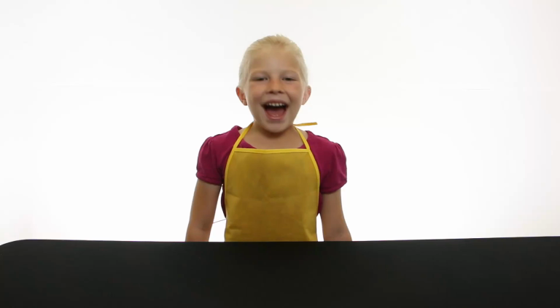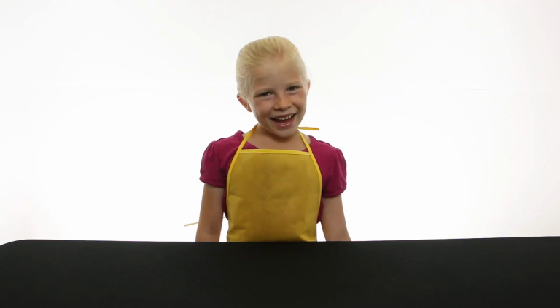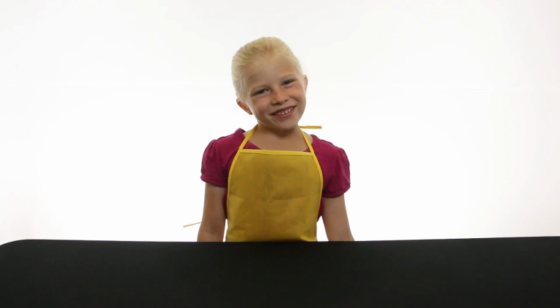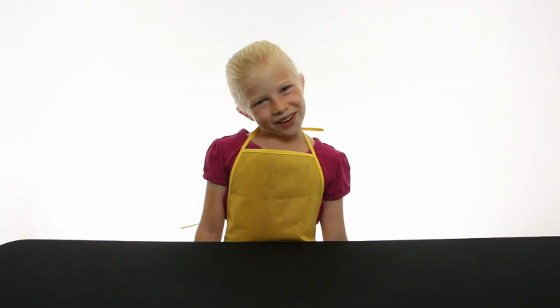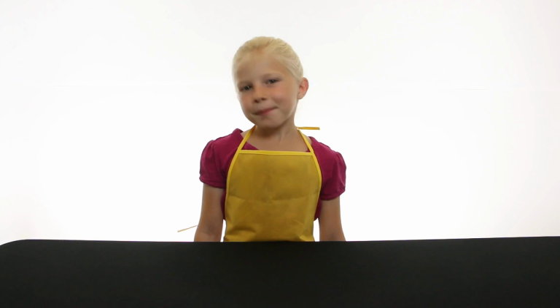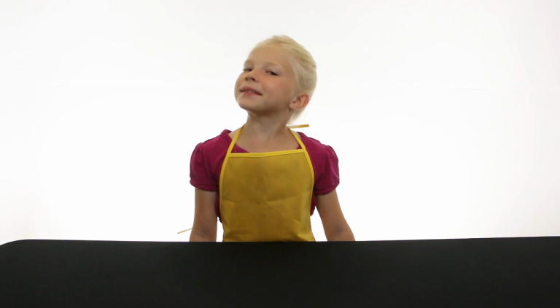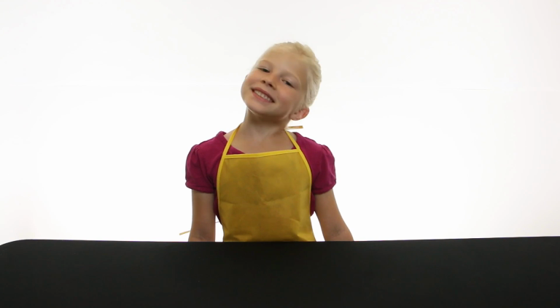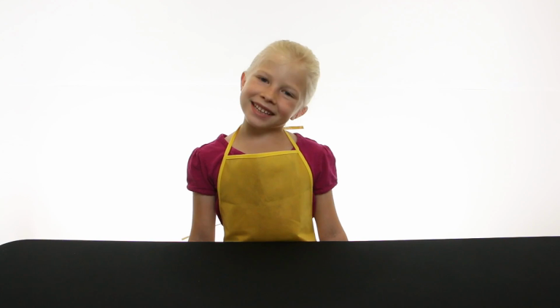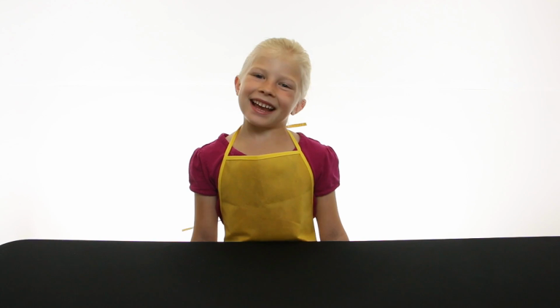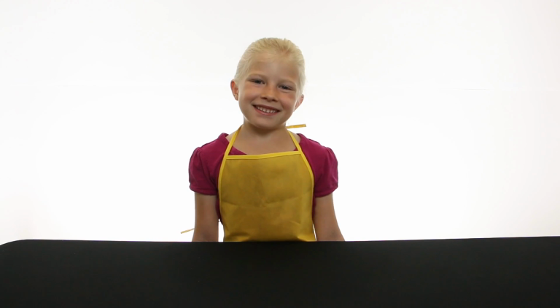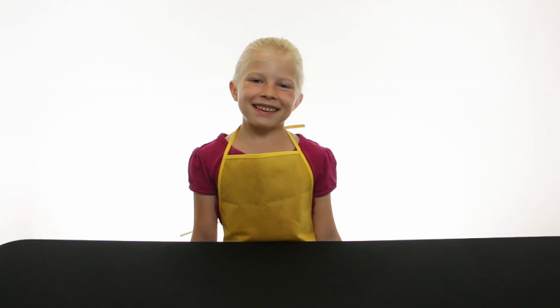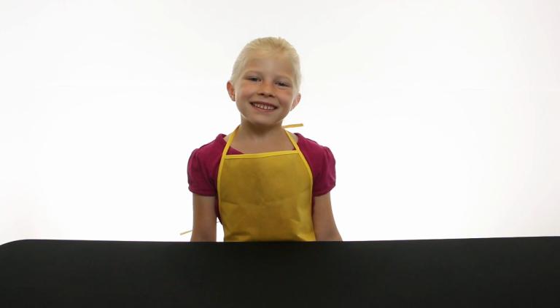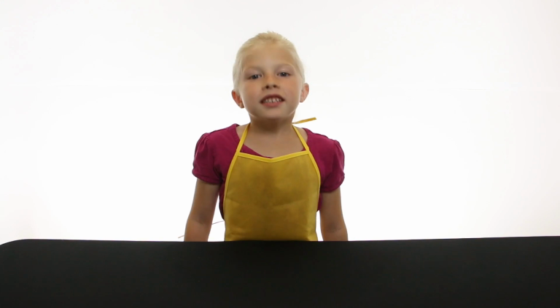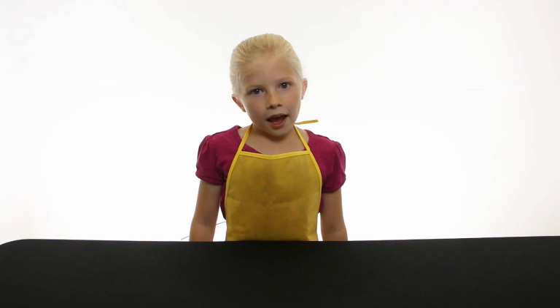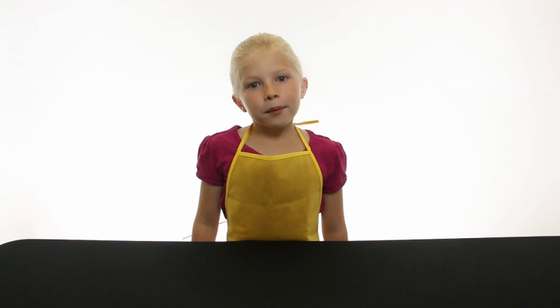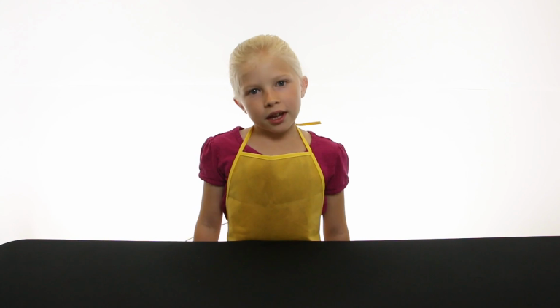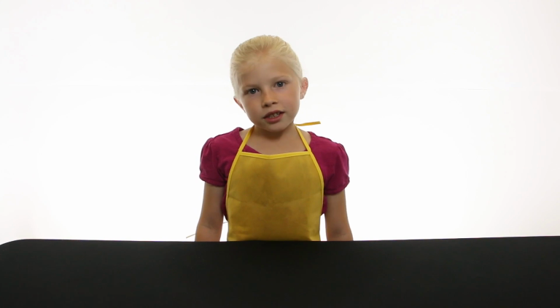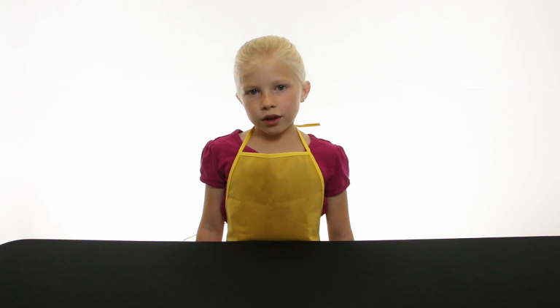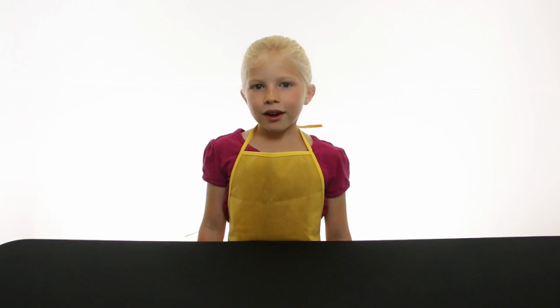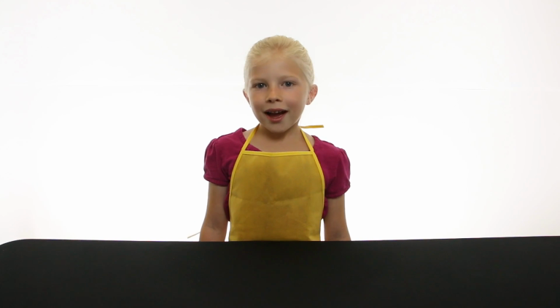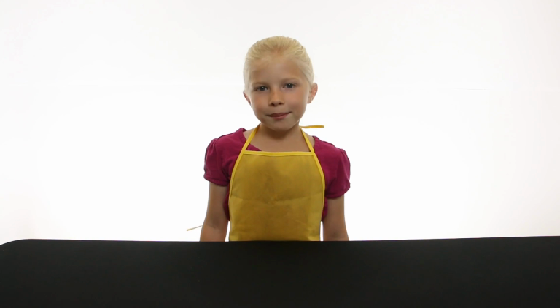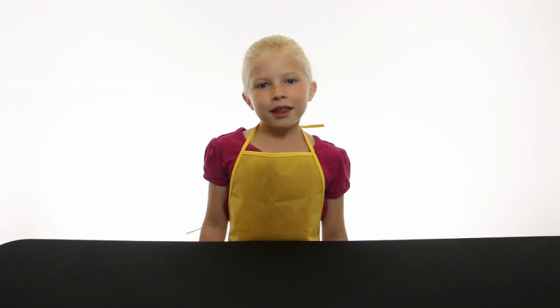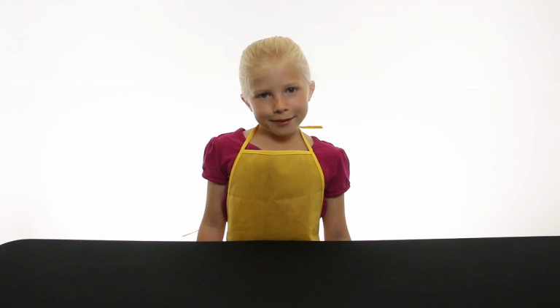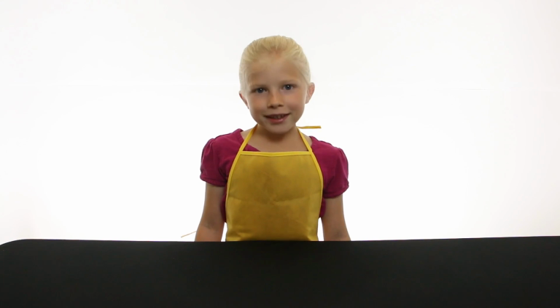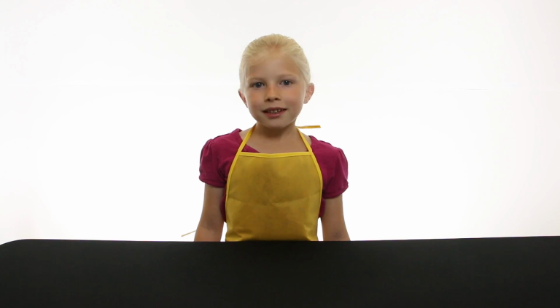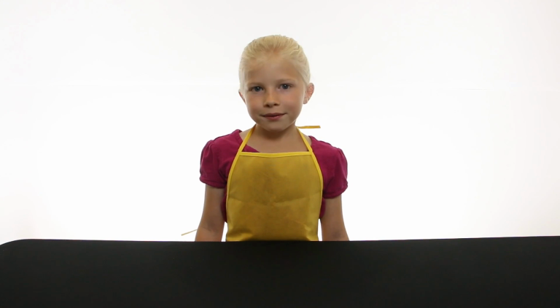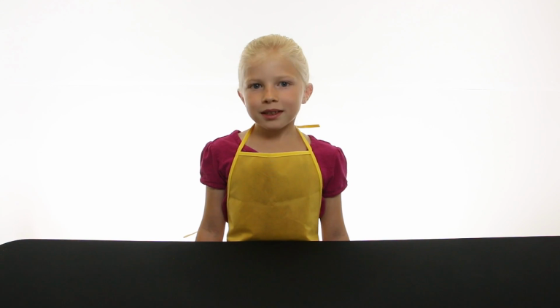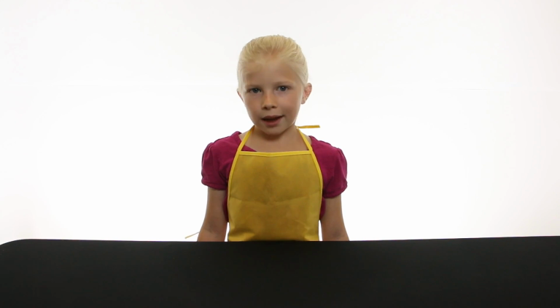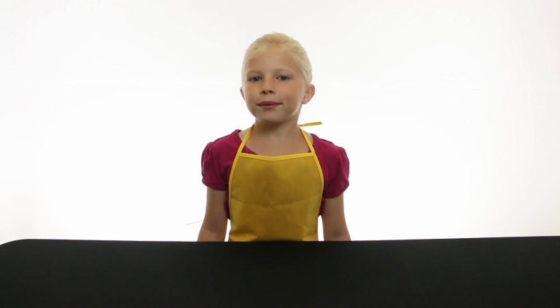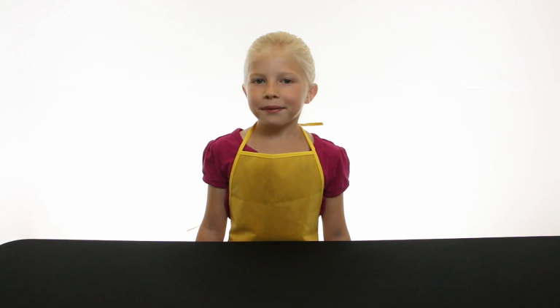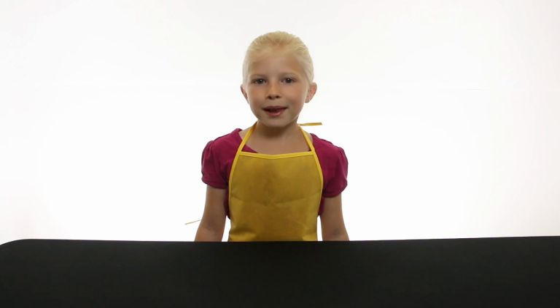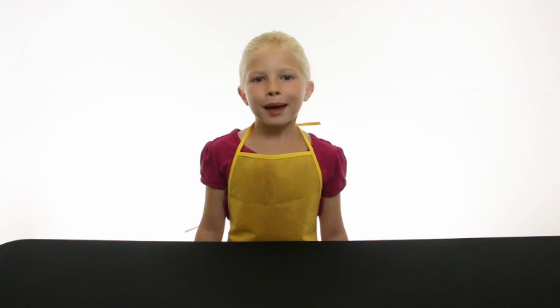Hi, welcome to Science Kids. Today we're going to show you how to make three different types of slime.